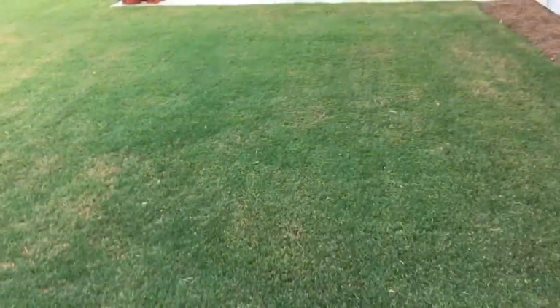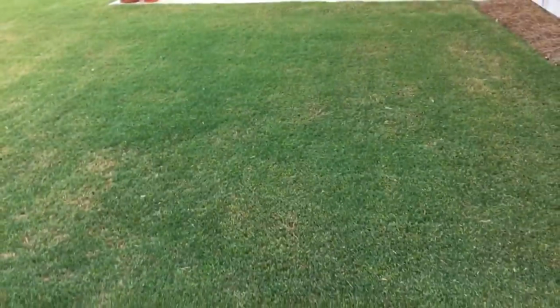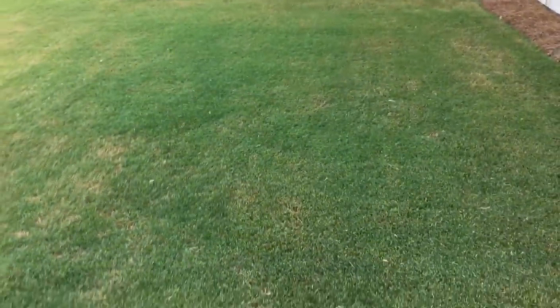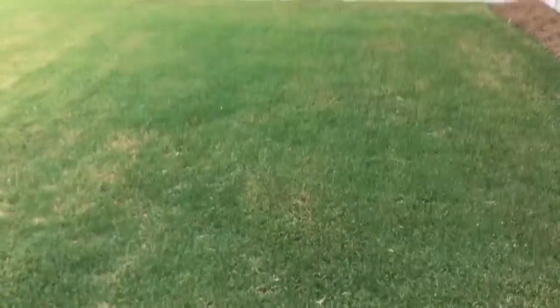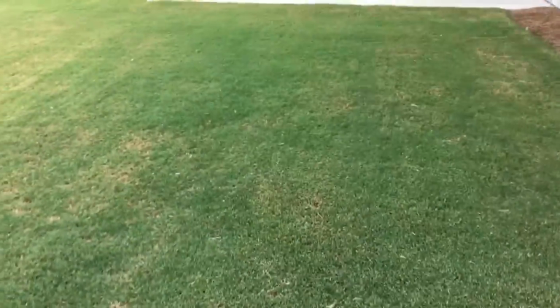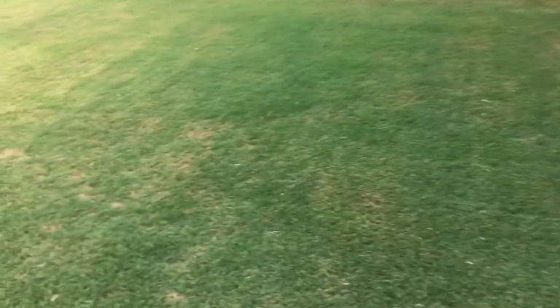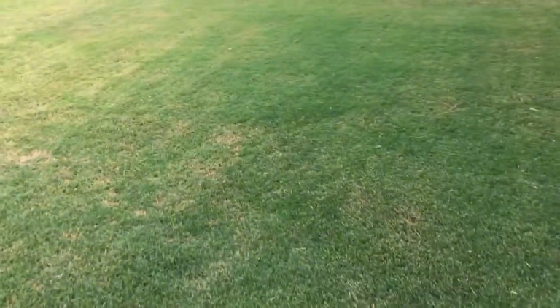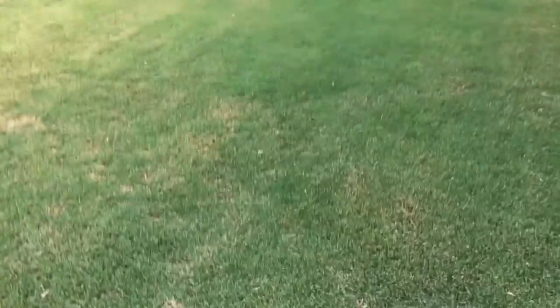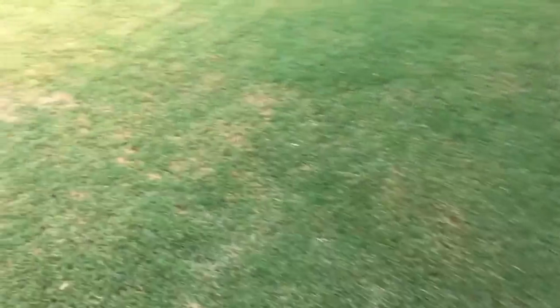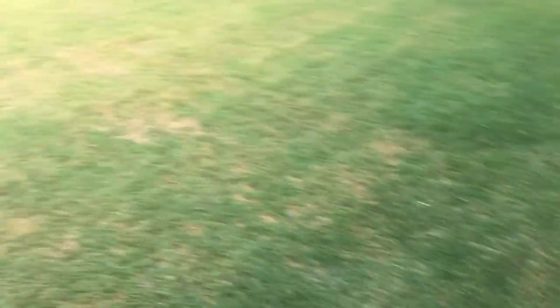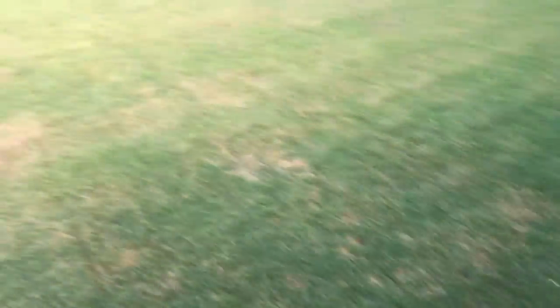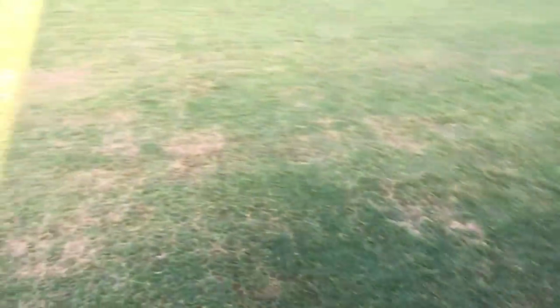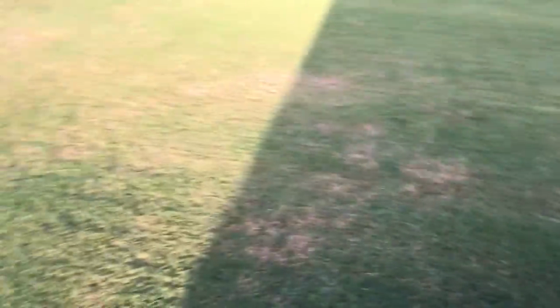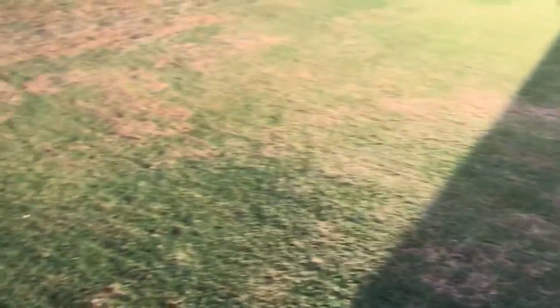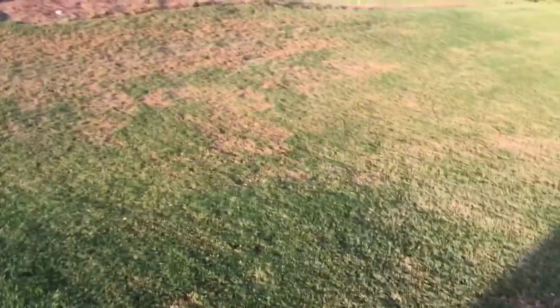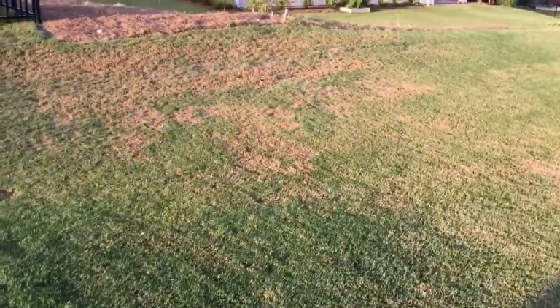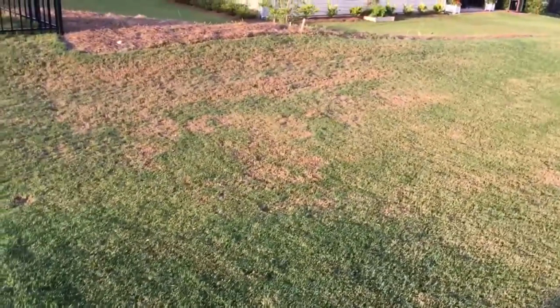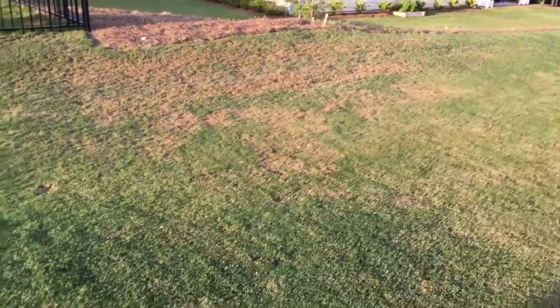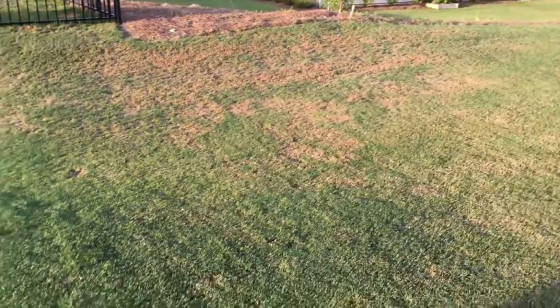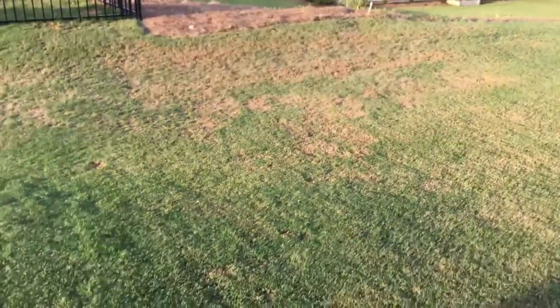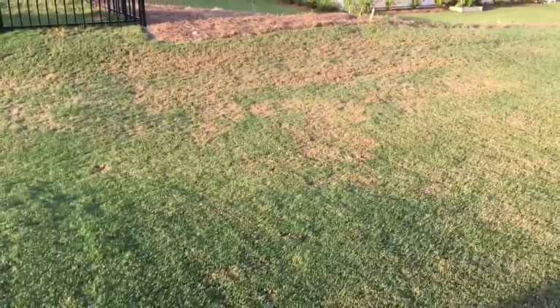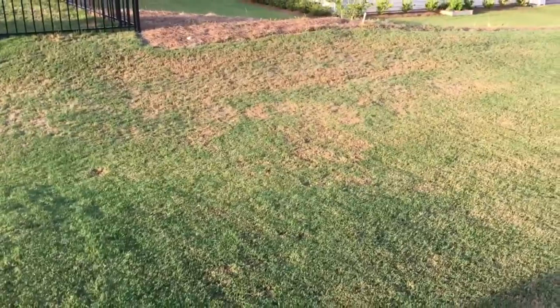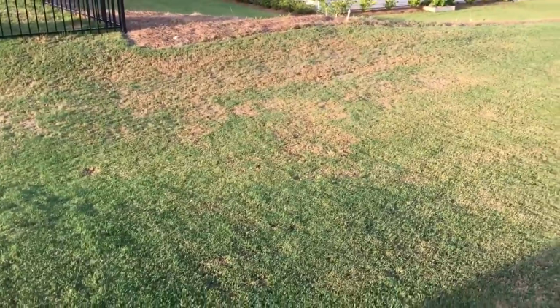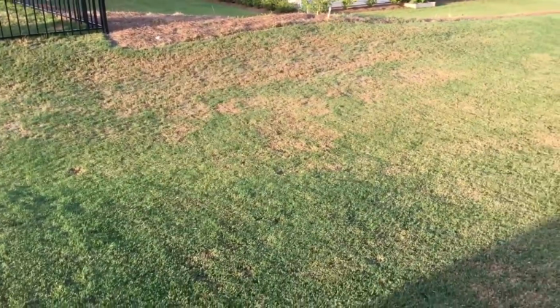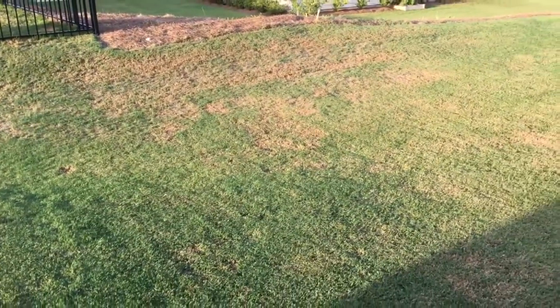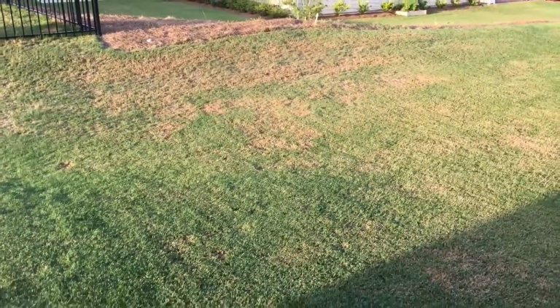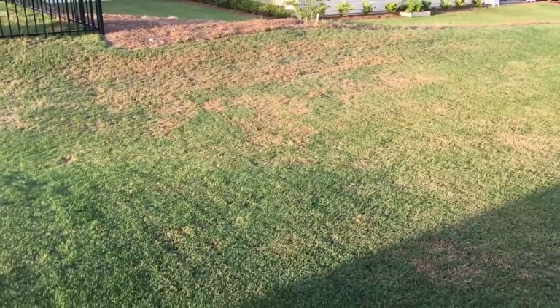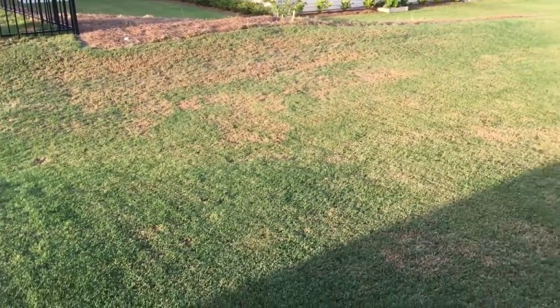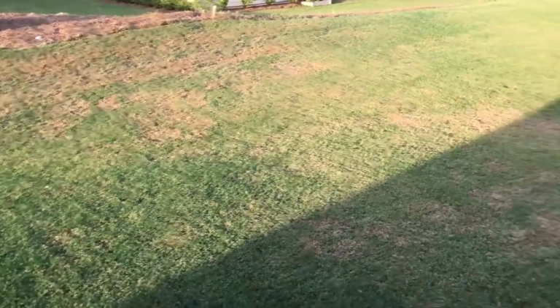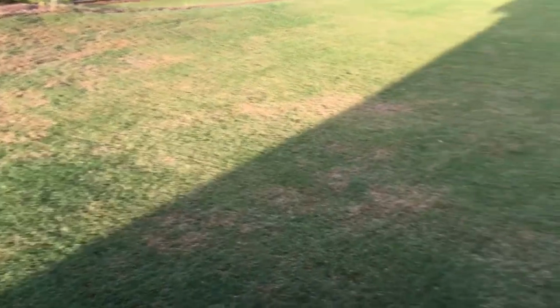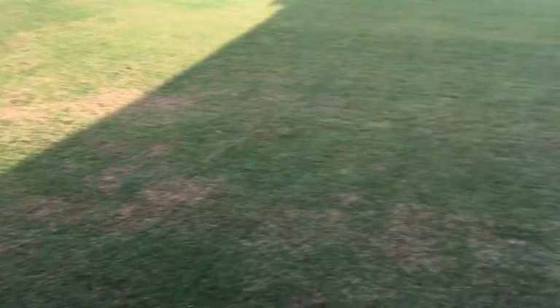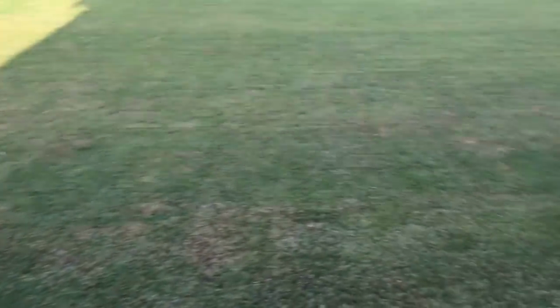This area would be really, really nasty and ratty, but it's better. And over there, that was all brown. You can see some green starting to come in, so that's good.